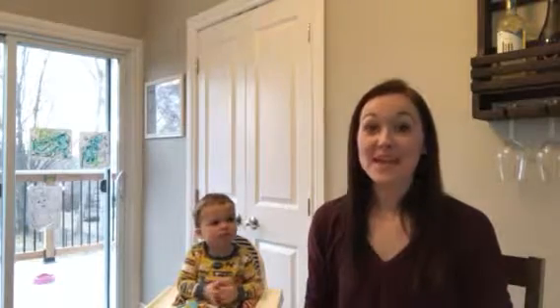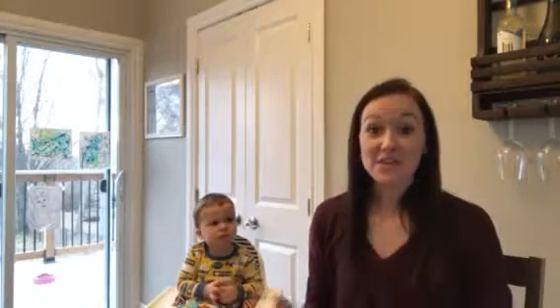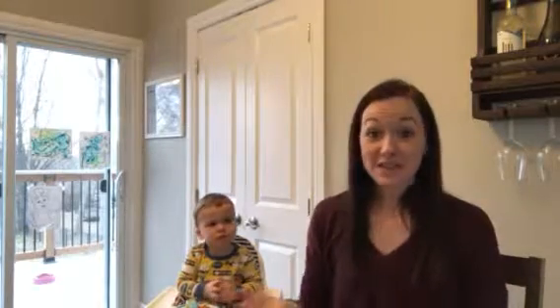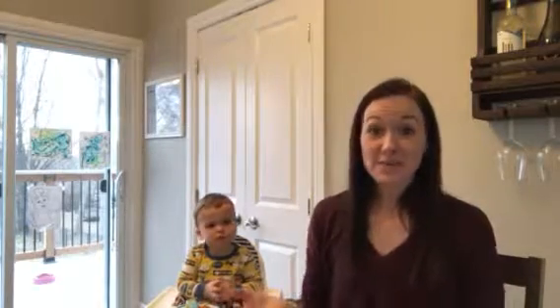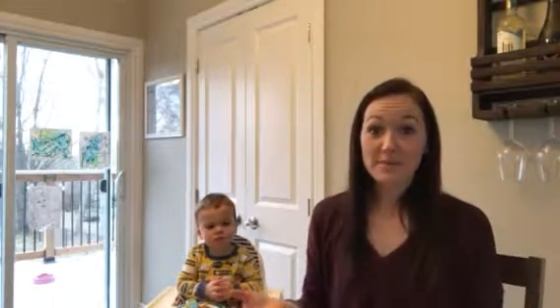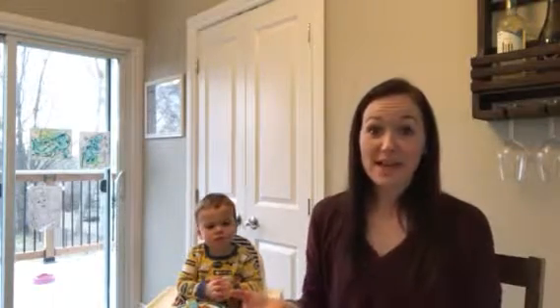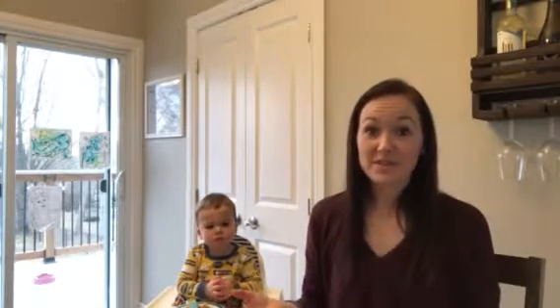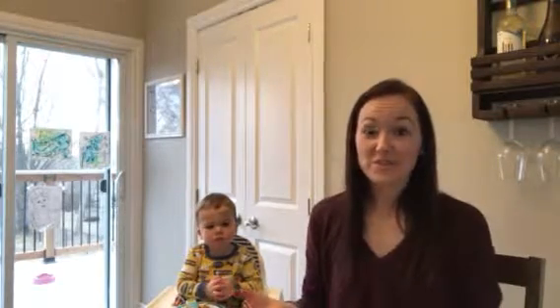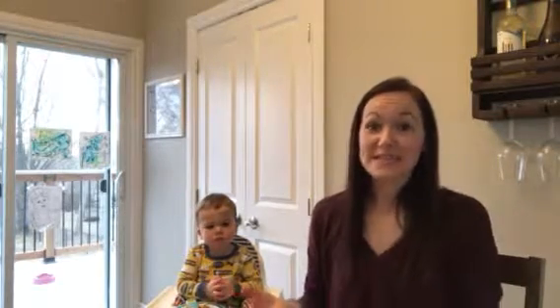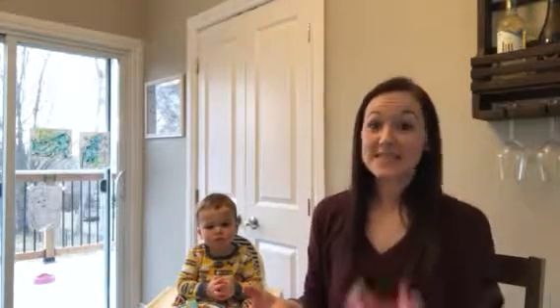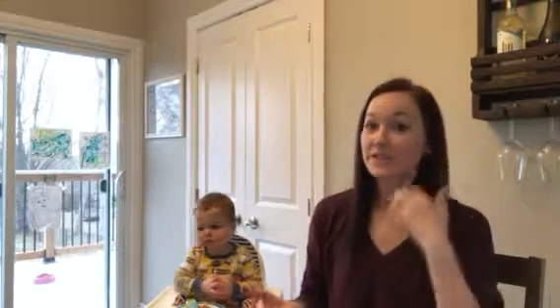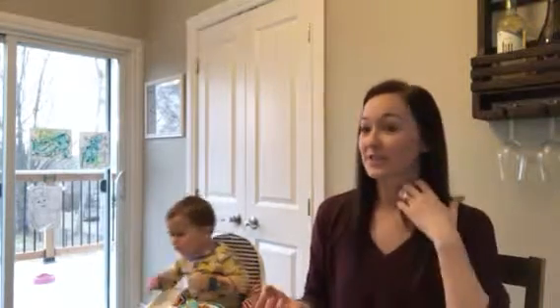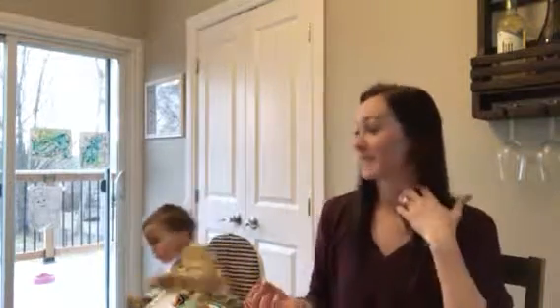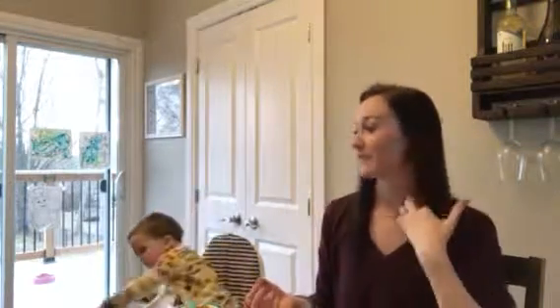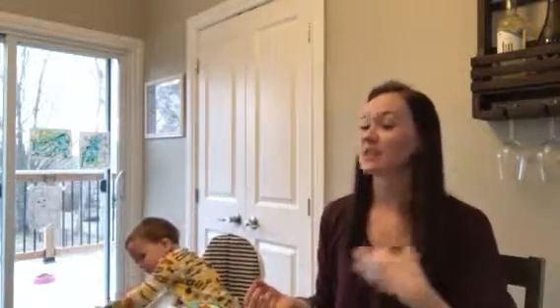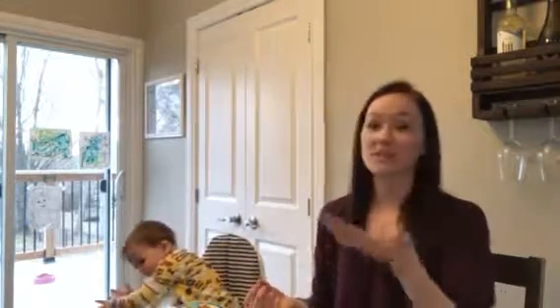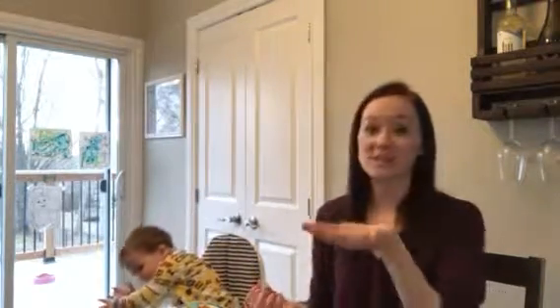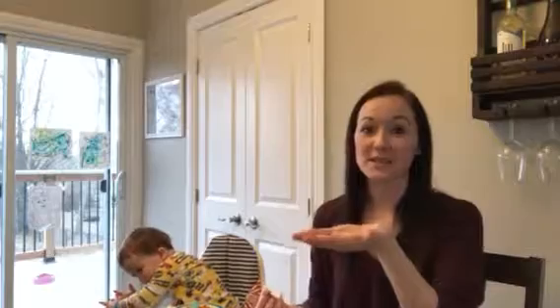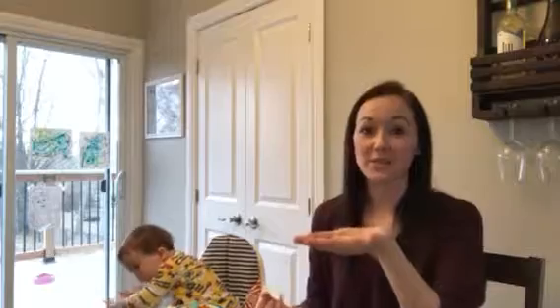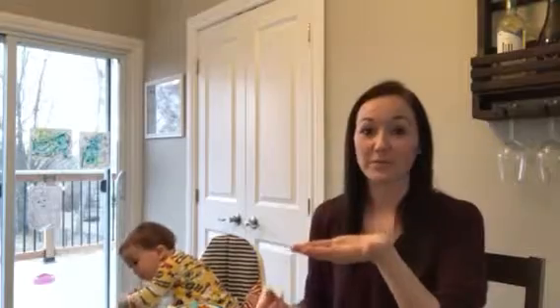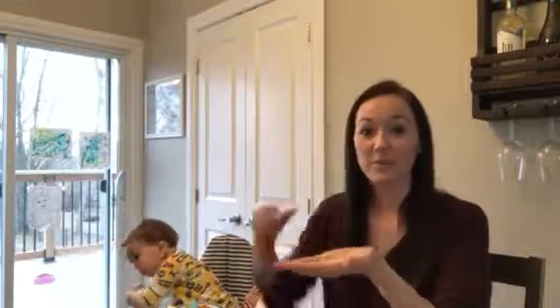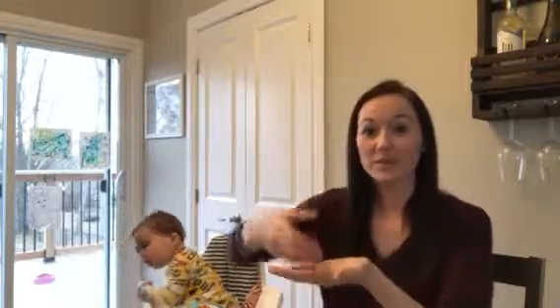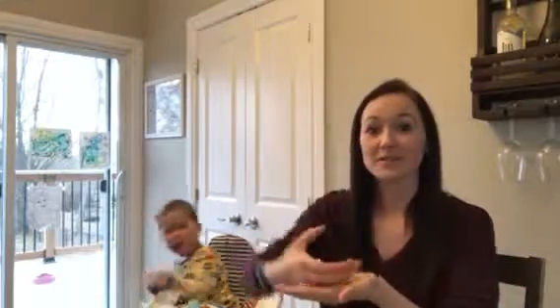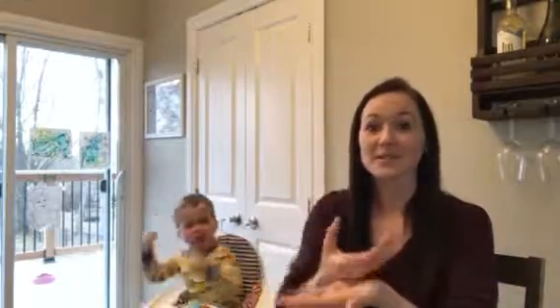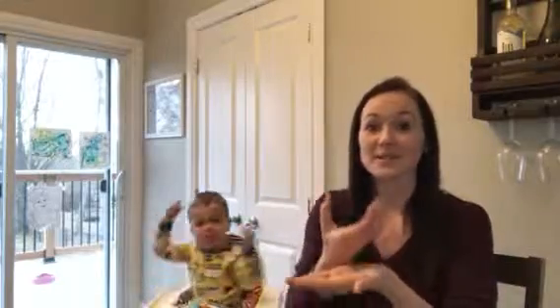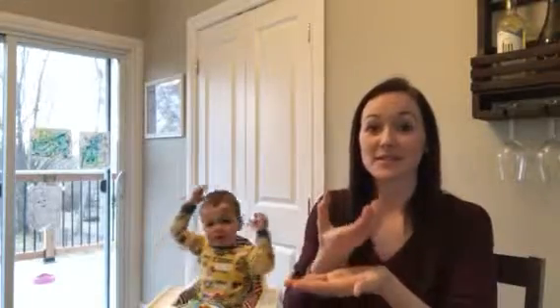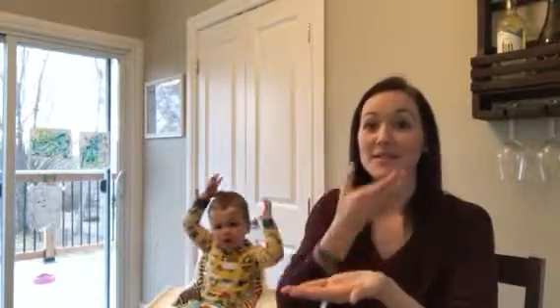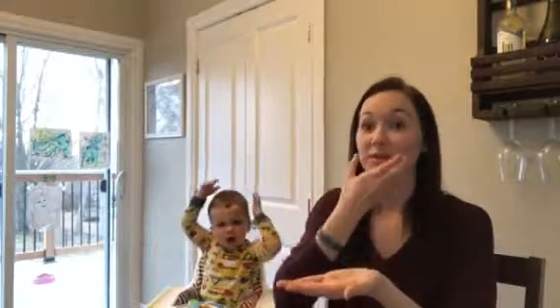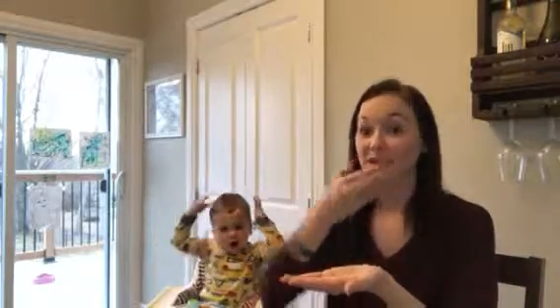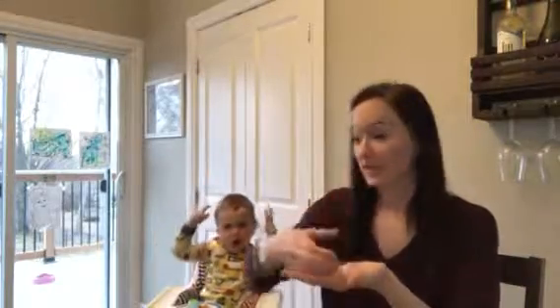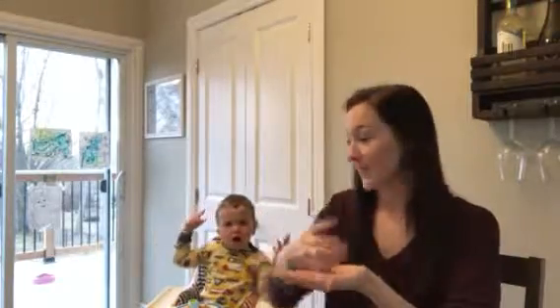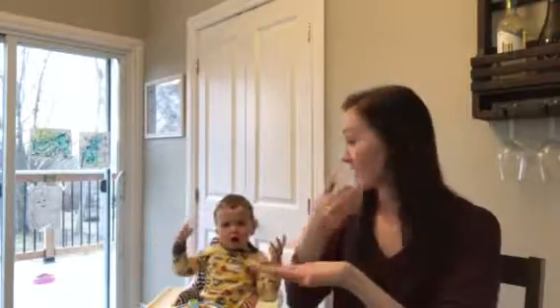Another thing that people might have in the morning is cereal. The sign for cereal is like you have a bowl and bring it up to your mouth.